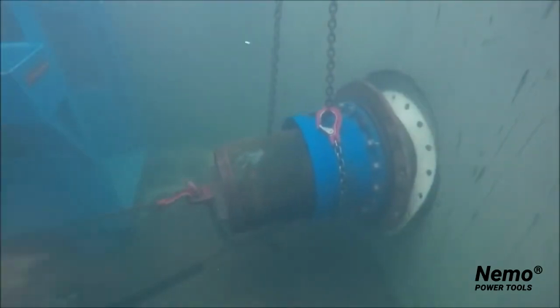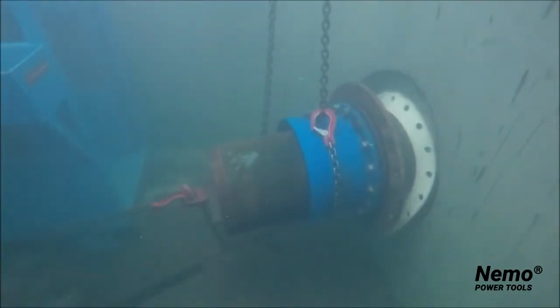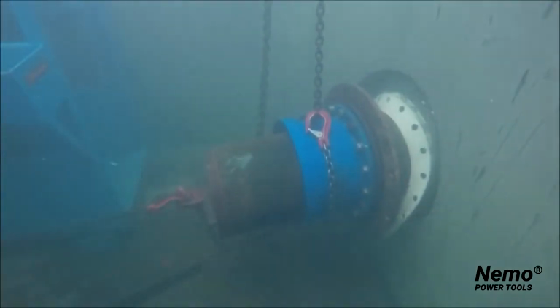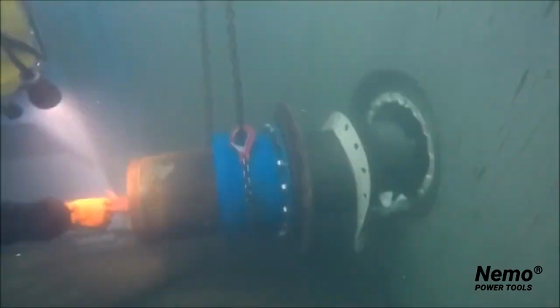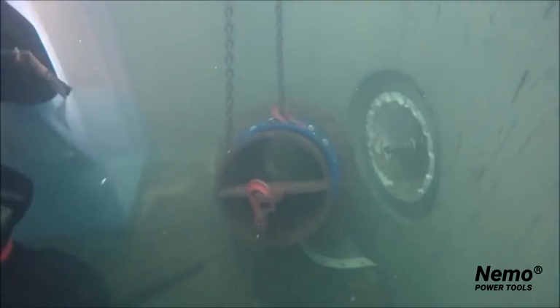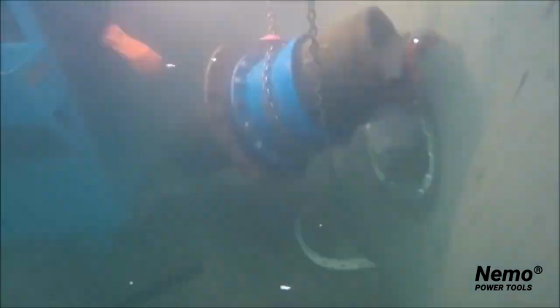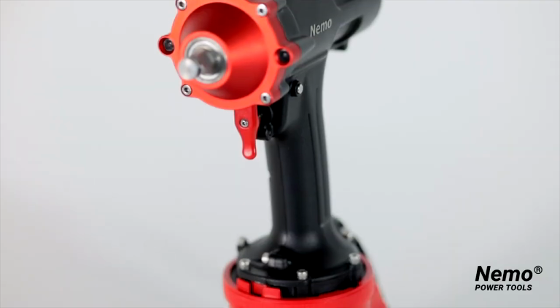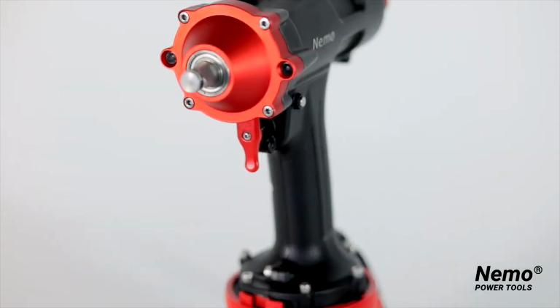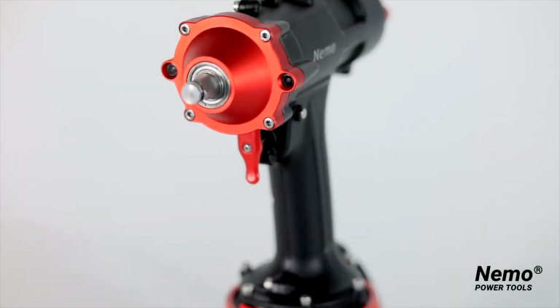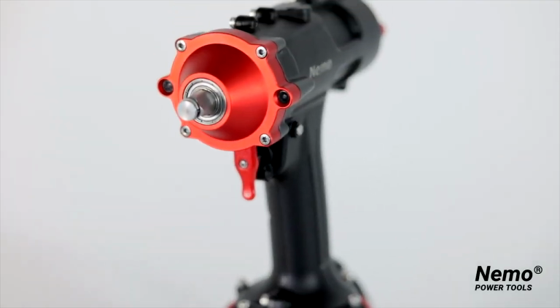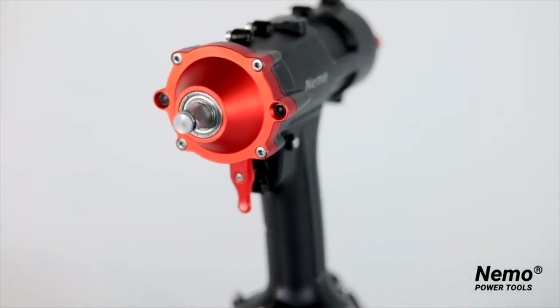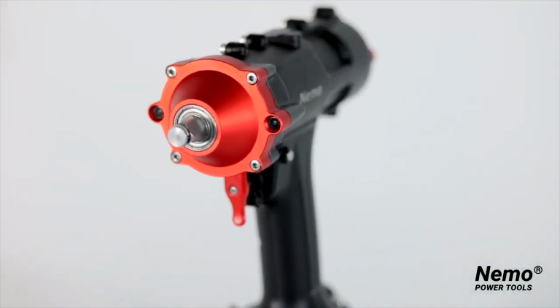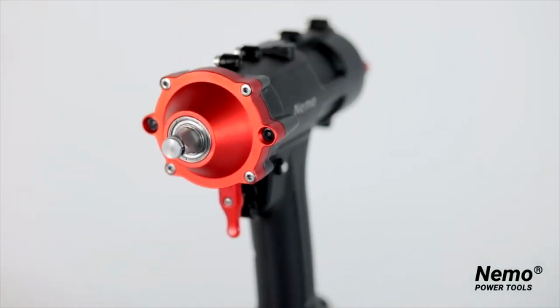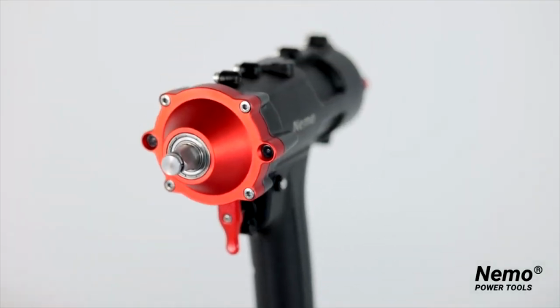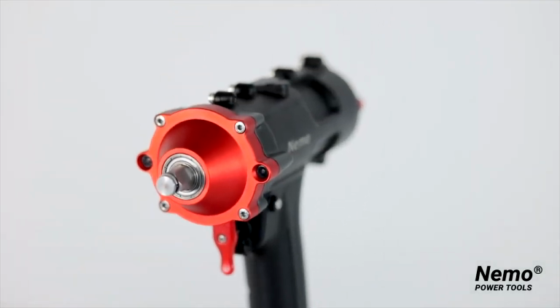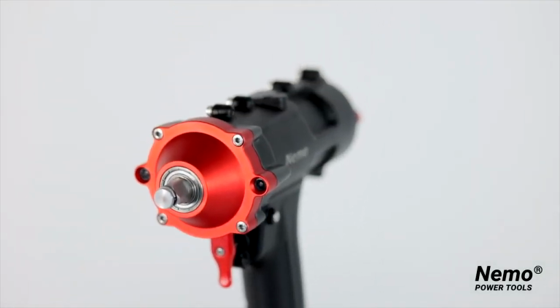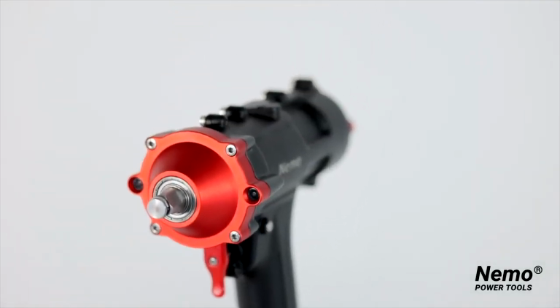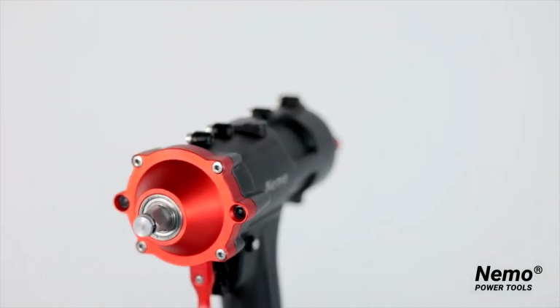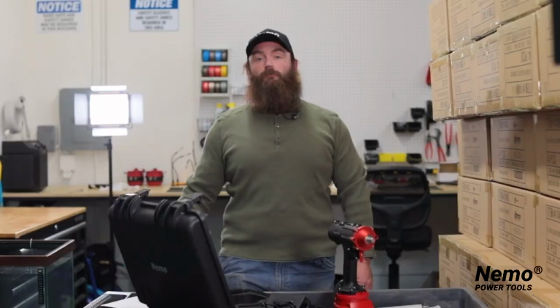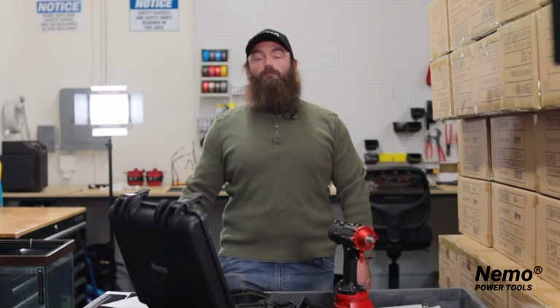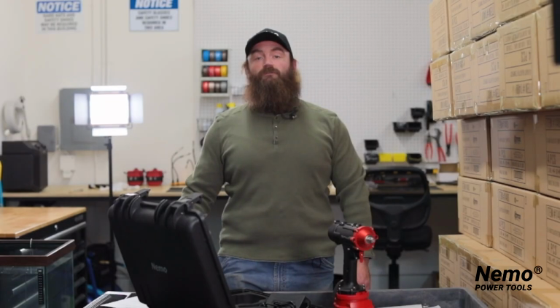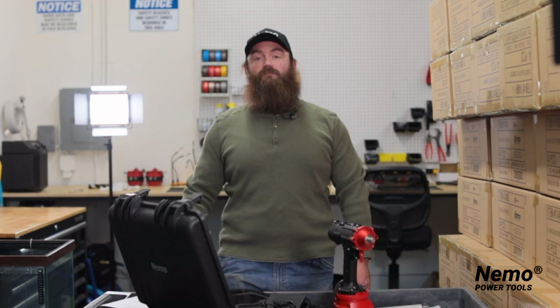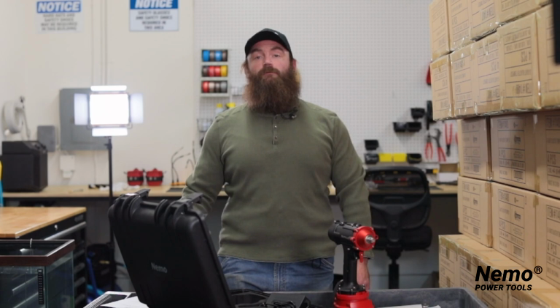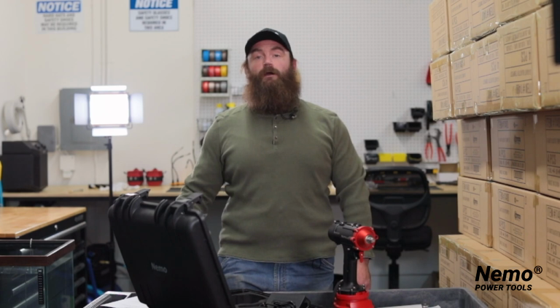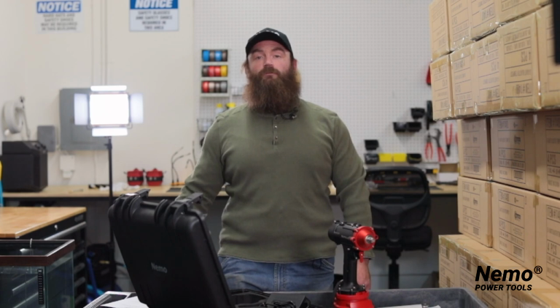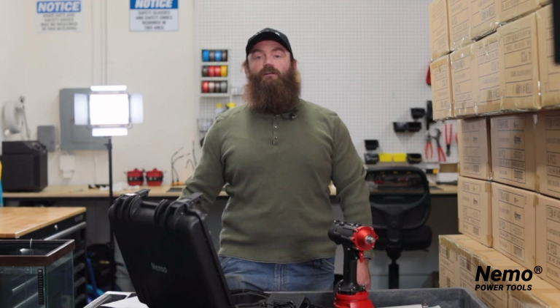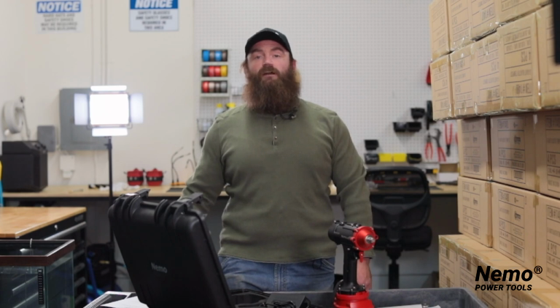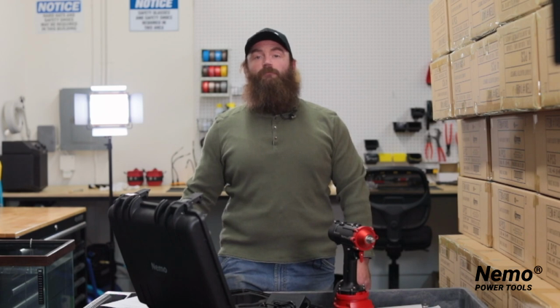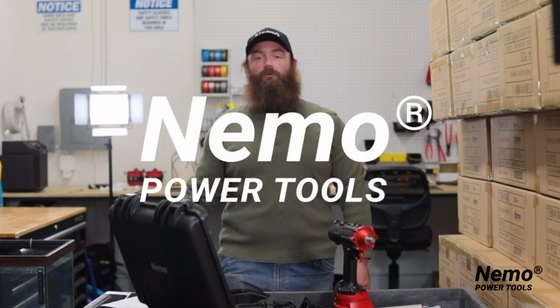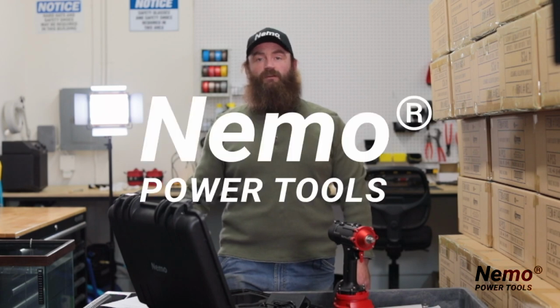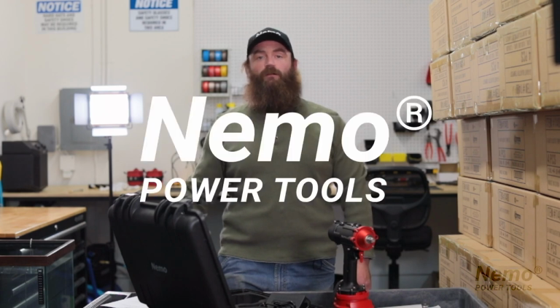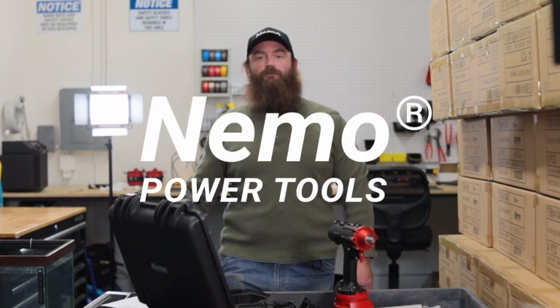All of our tools come with a 12-month warranty, so if any of your power tools are not working properly, please visit NemoPowerTools.com and we will take care of you.